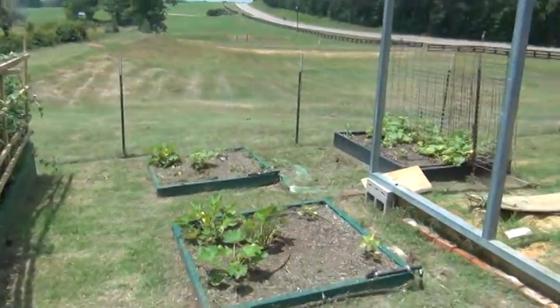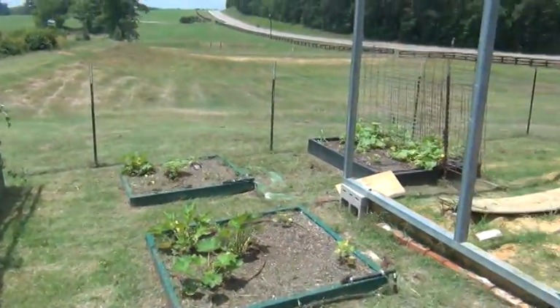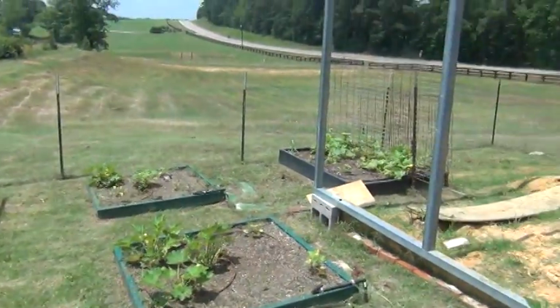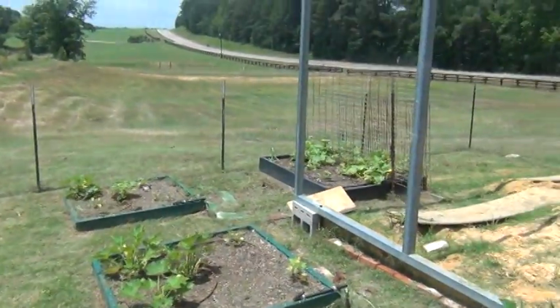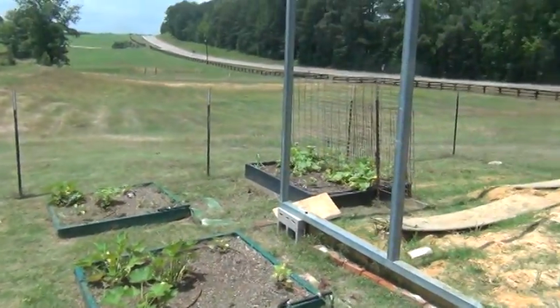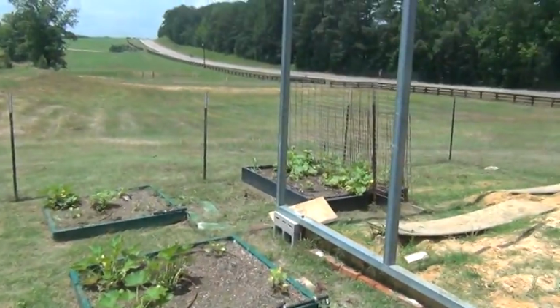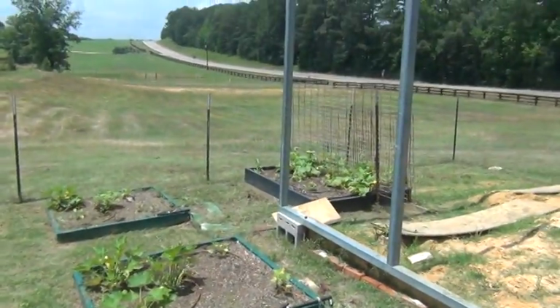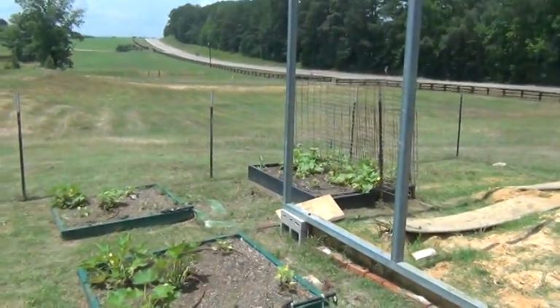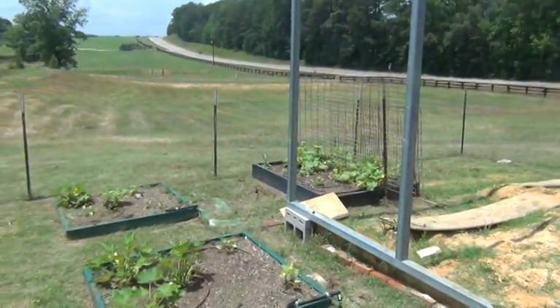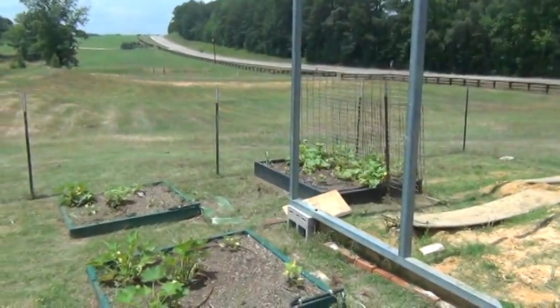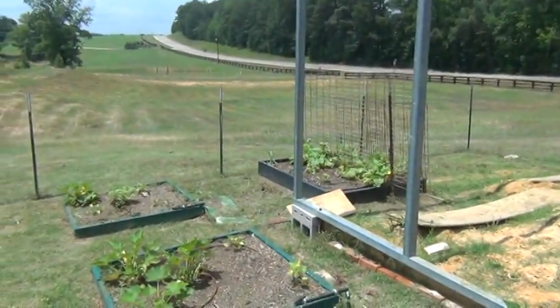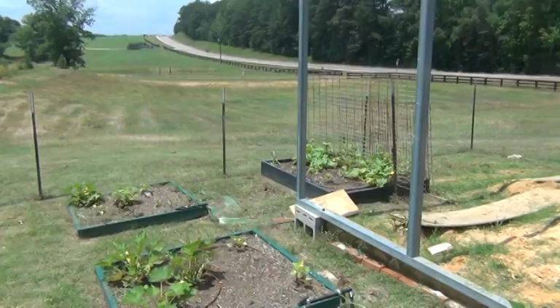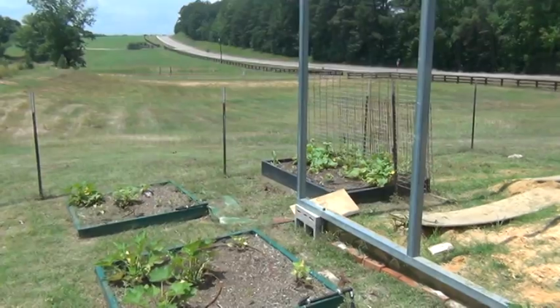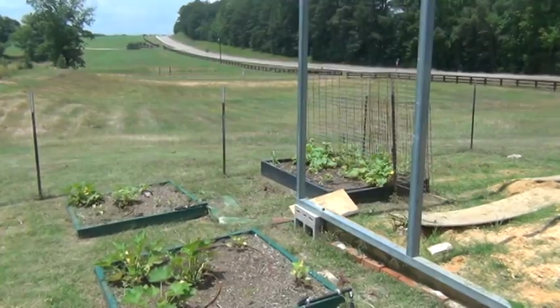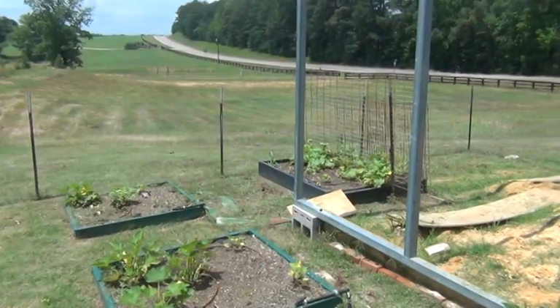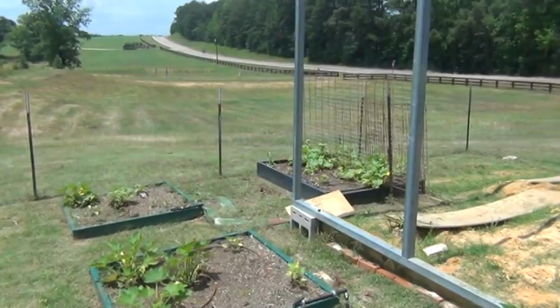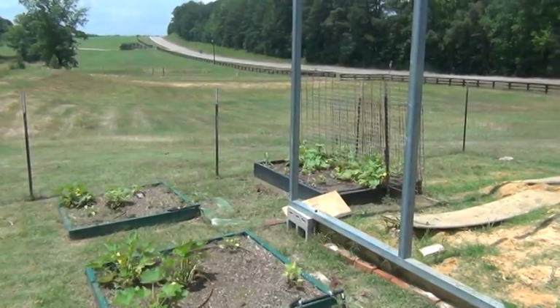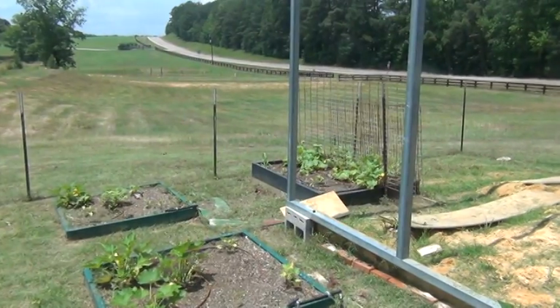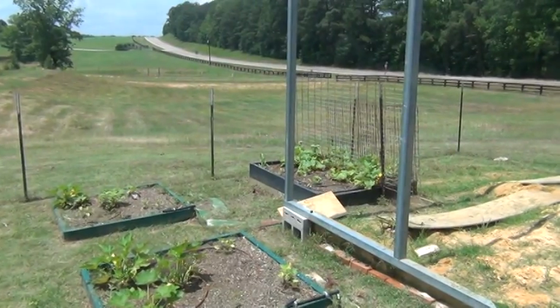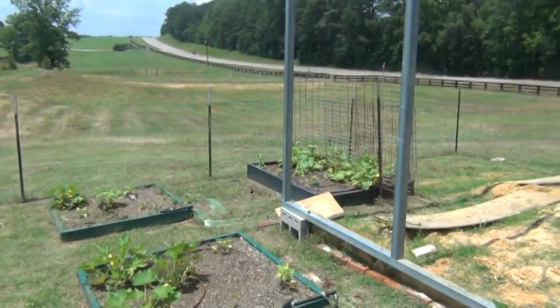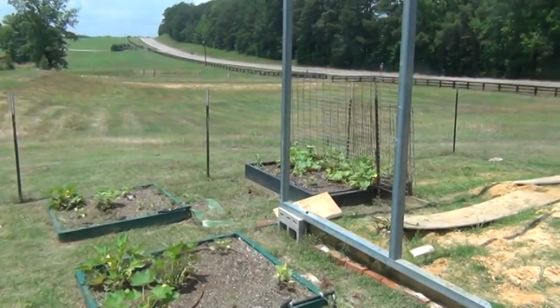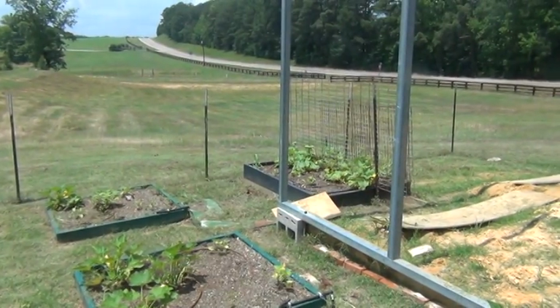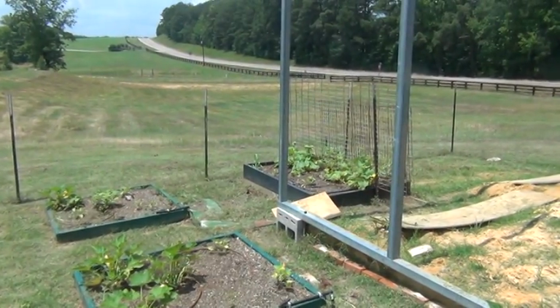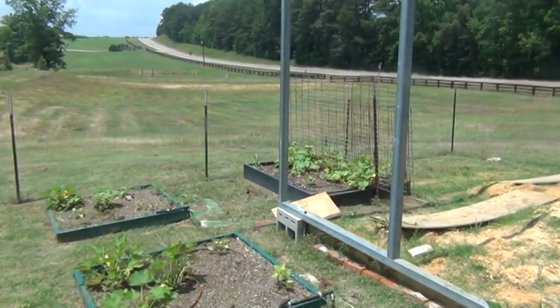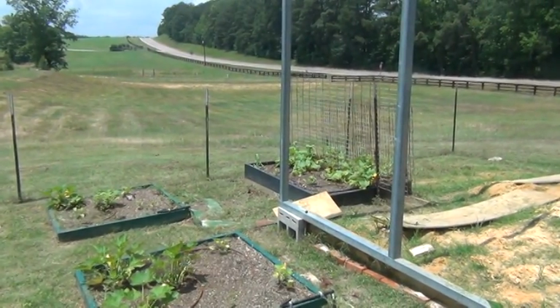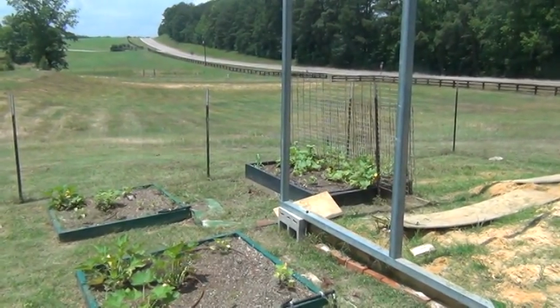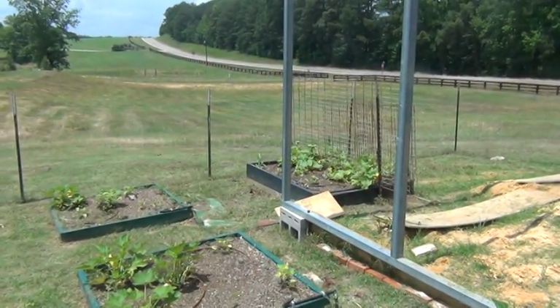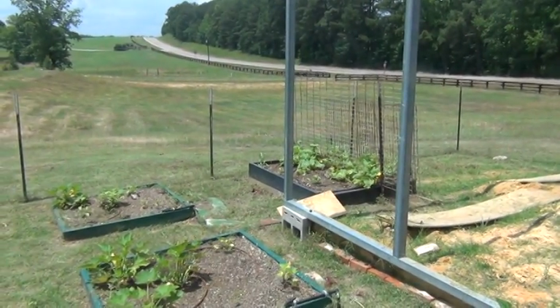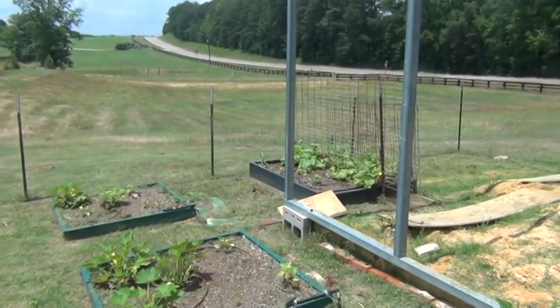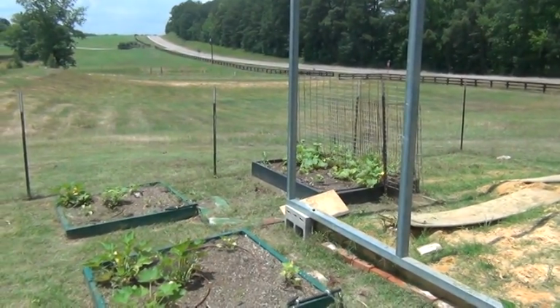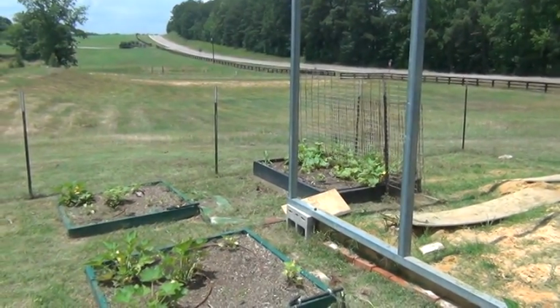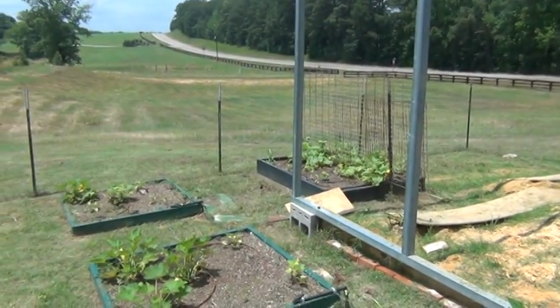Got the cucumbers and the watermelon trellis in. They're starting to grow up it. Looking good.